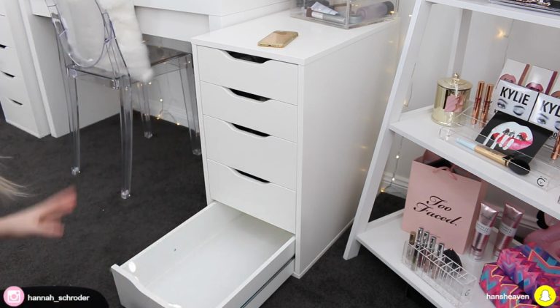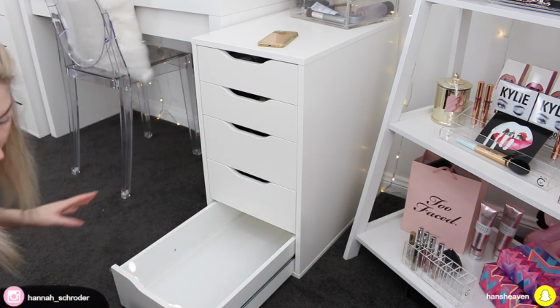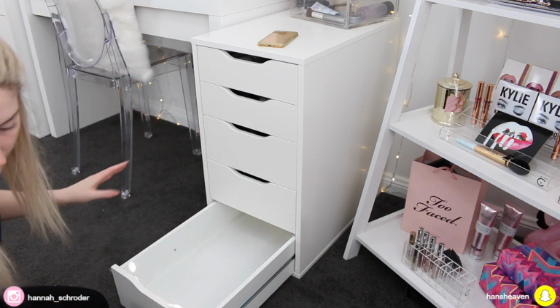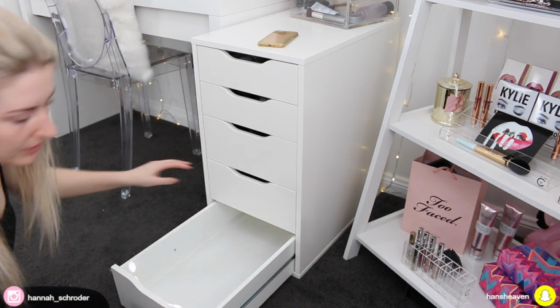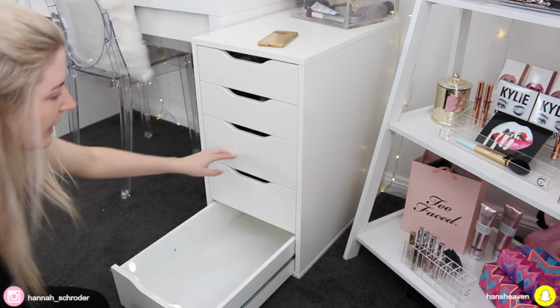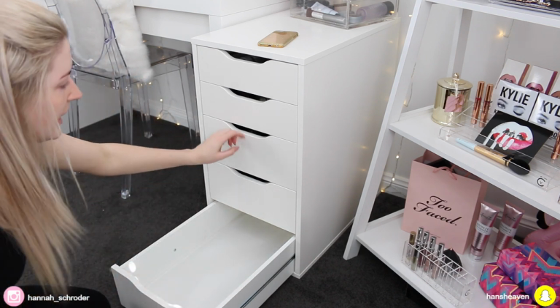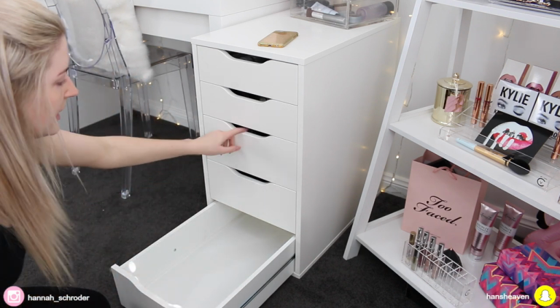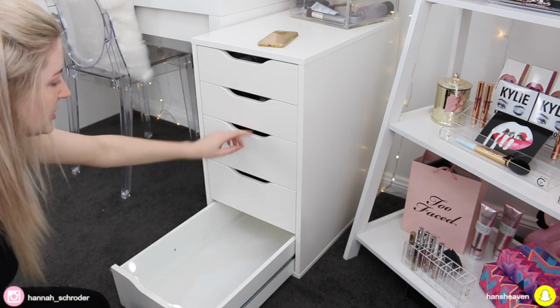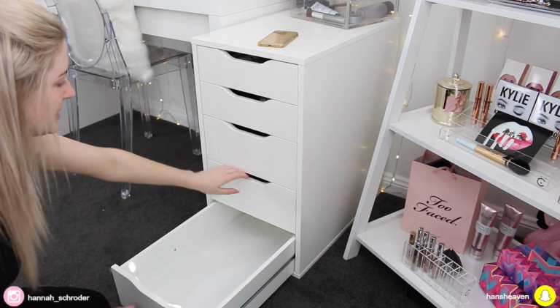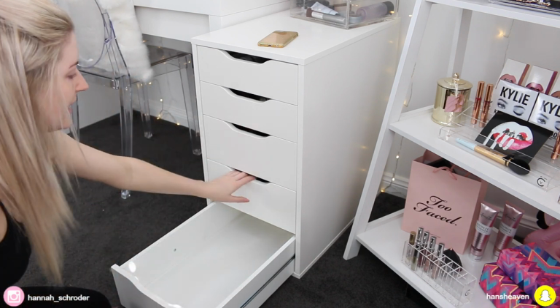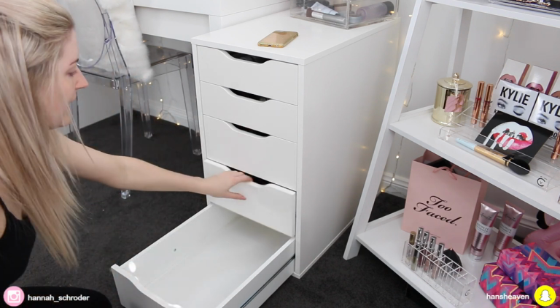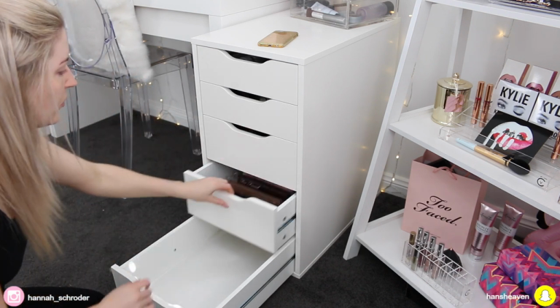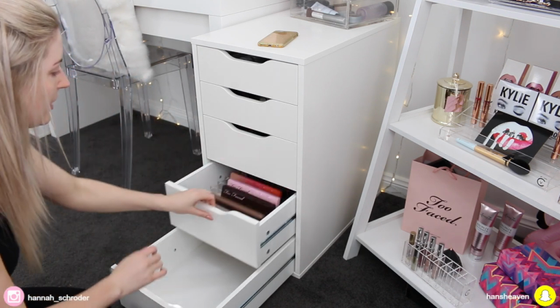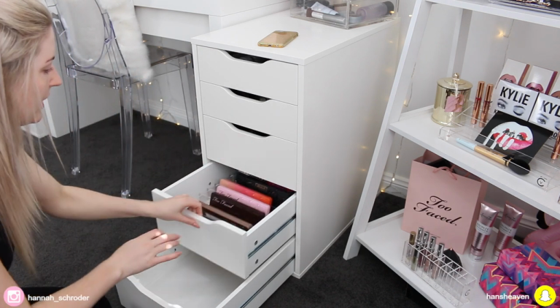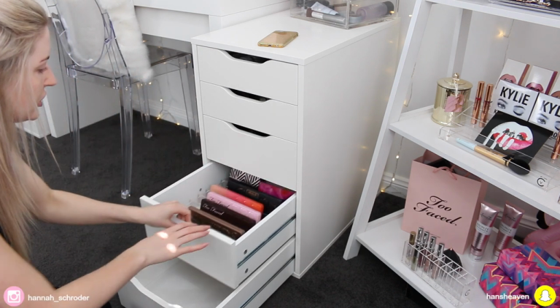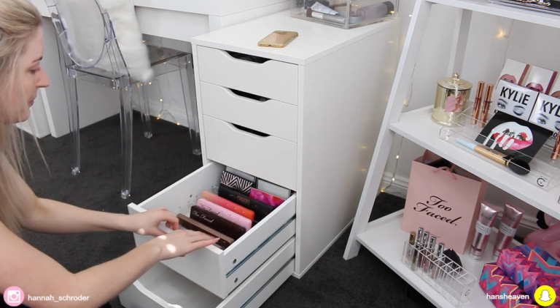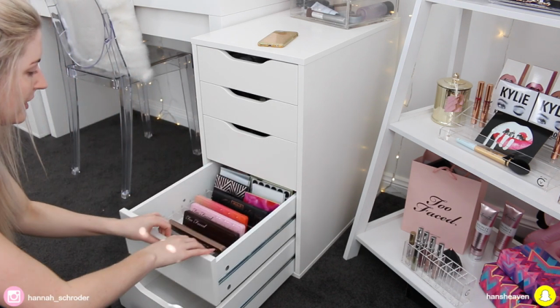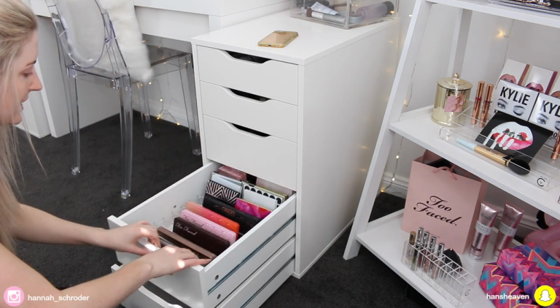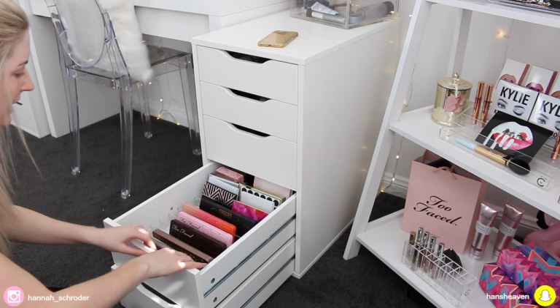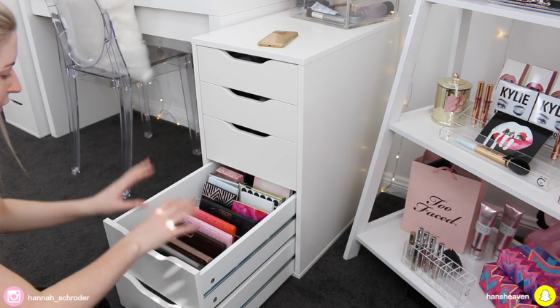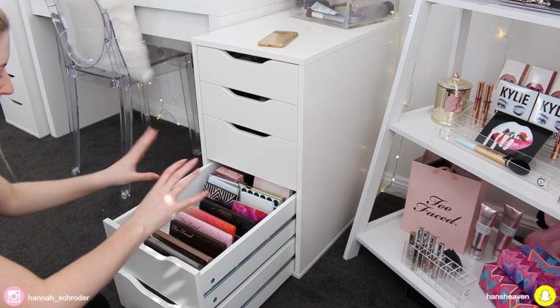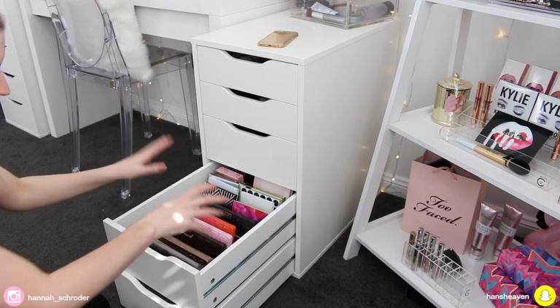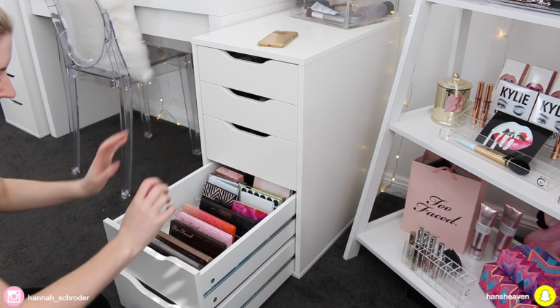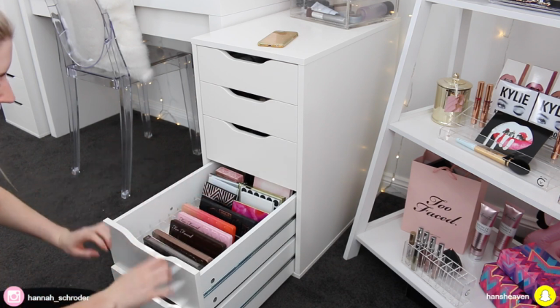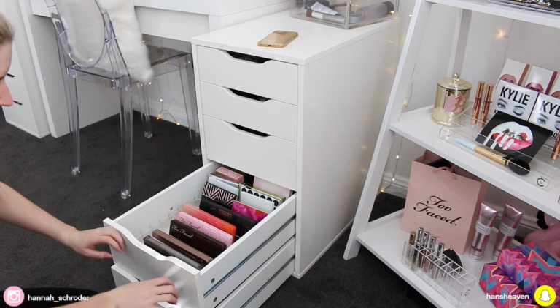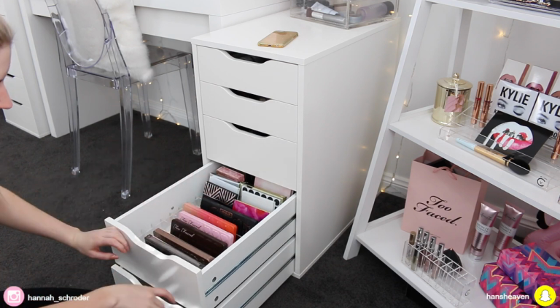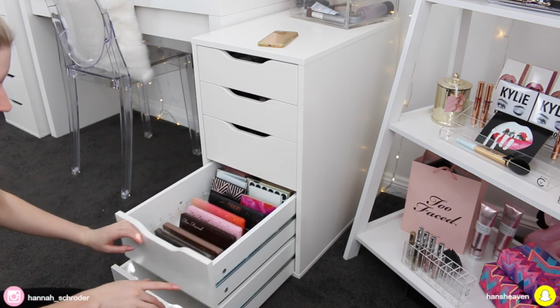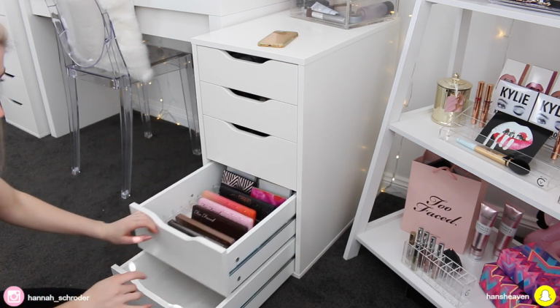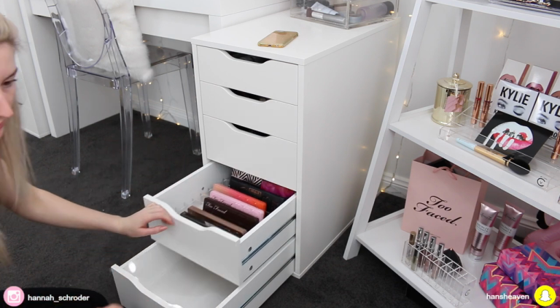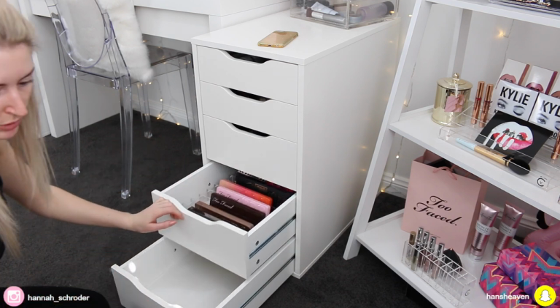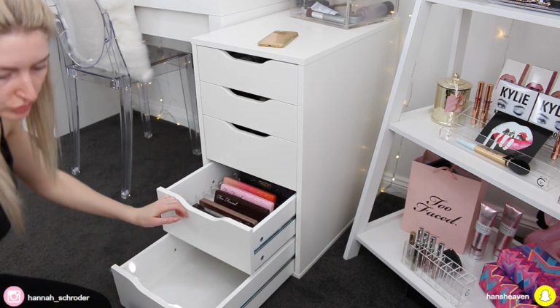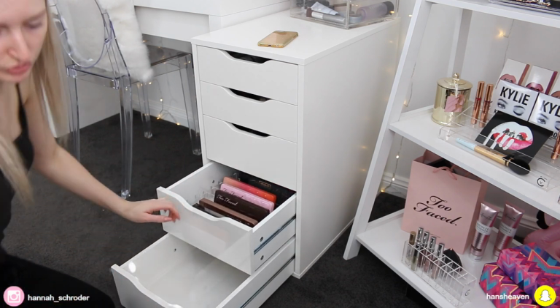I'm going to go ahead and take out all my eyeshadow palettes from here and move this divider into the bottom drawer.